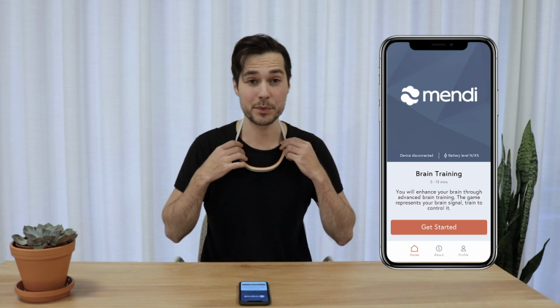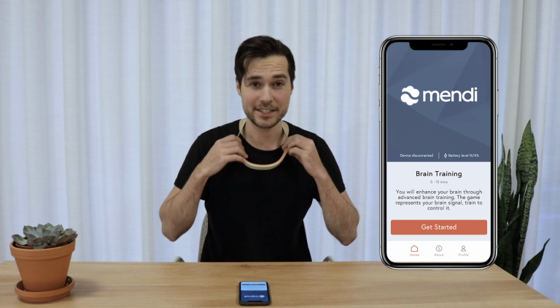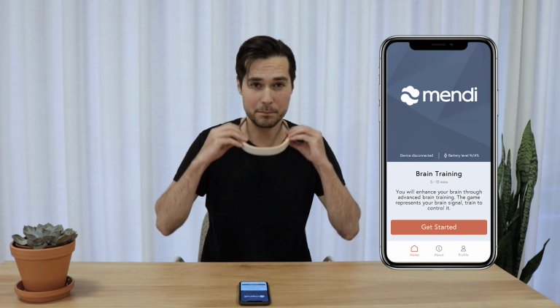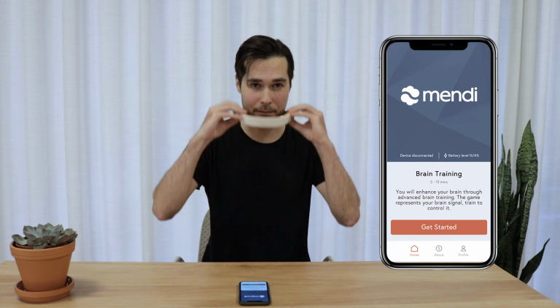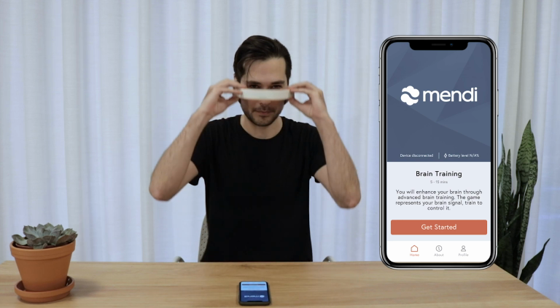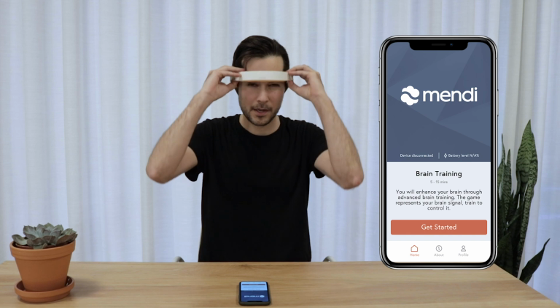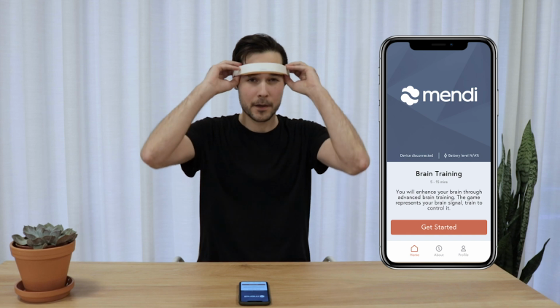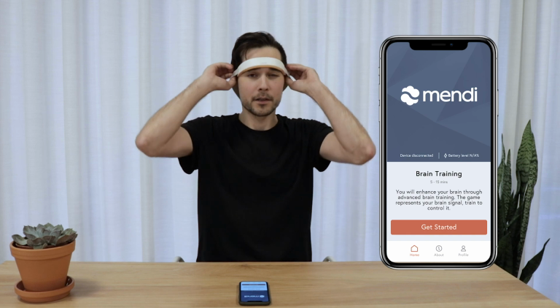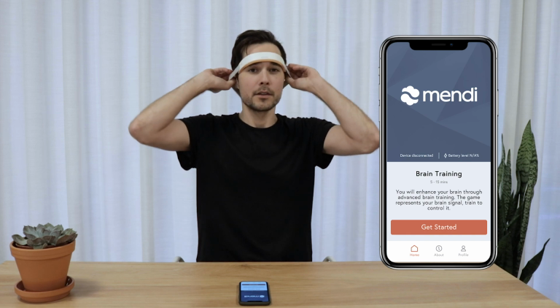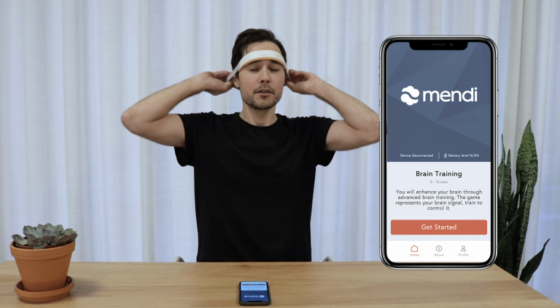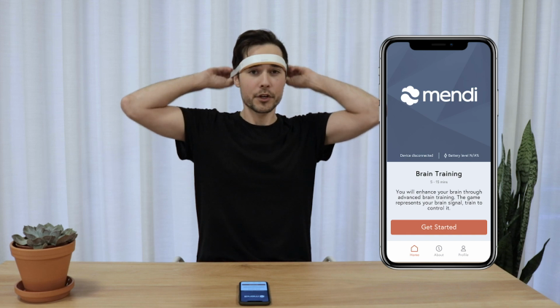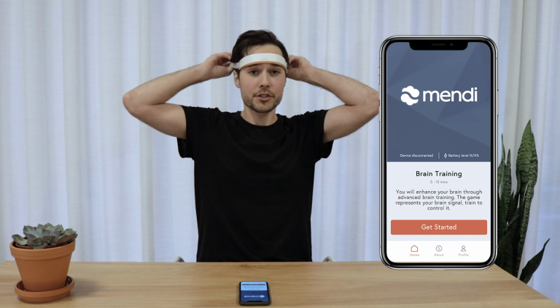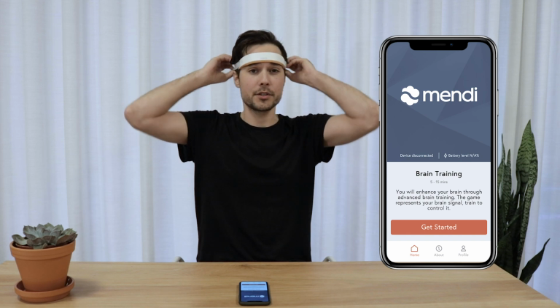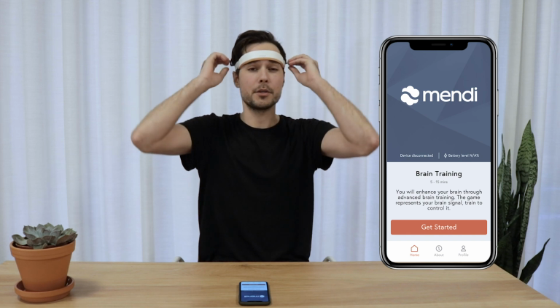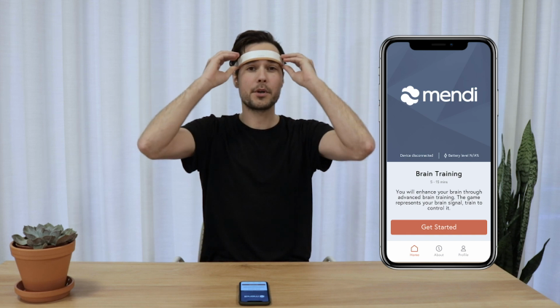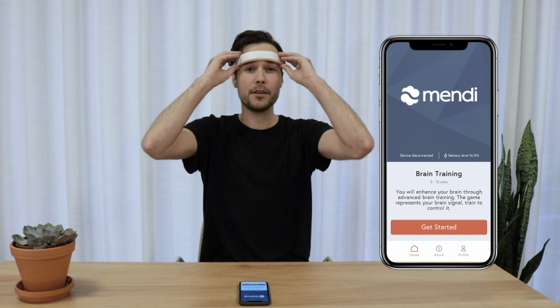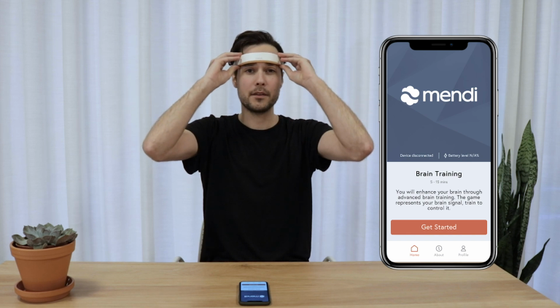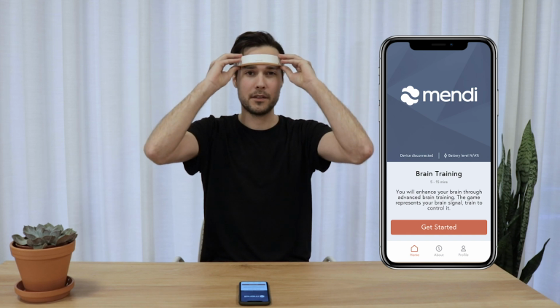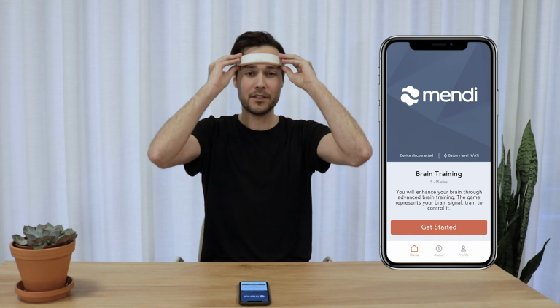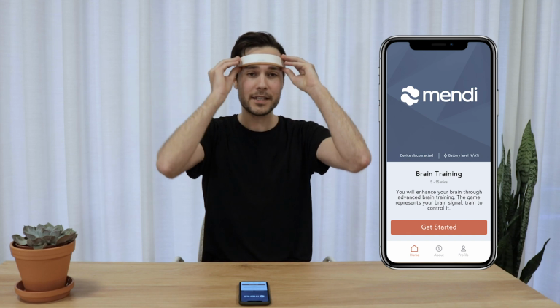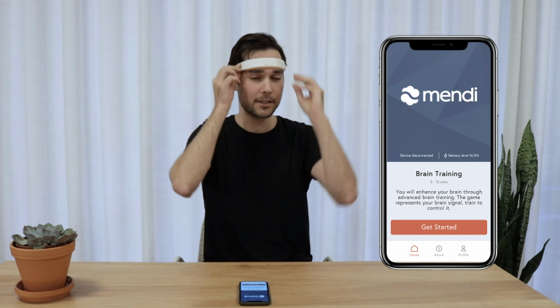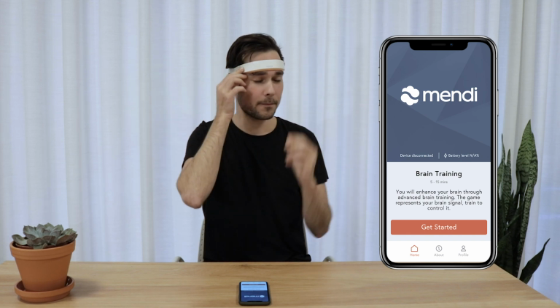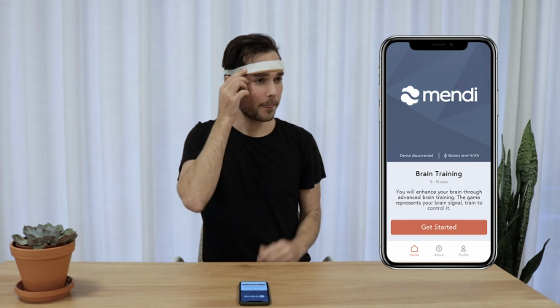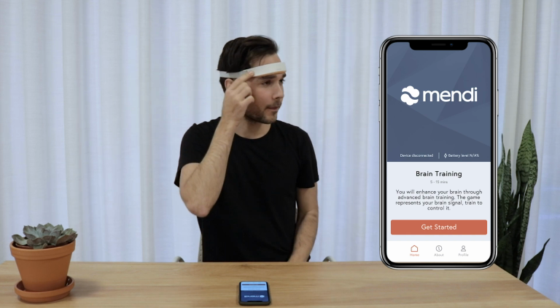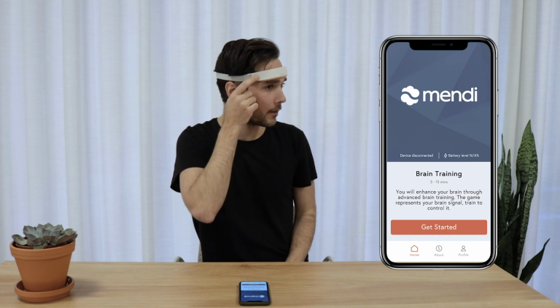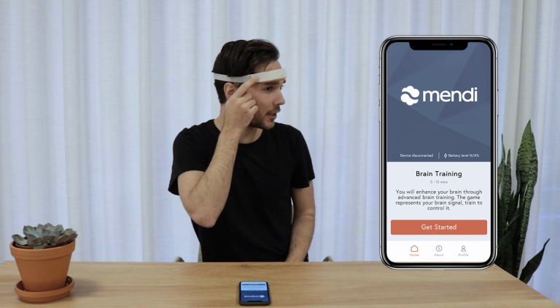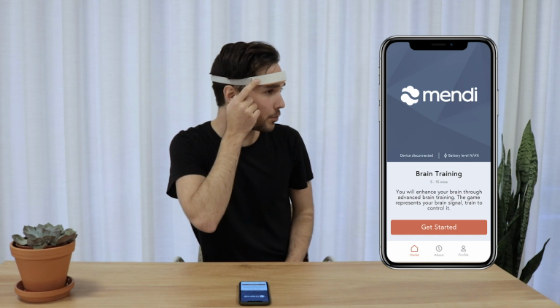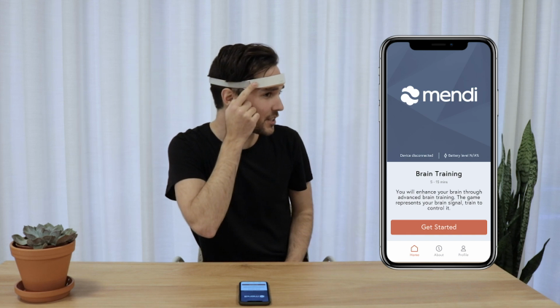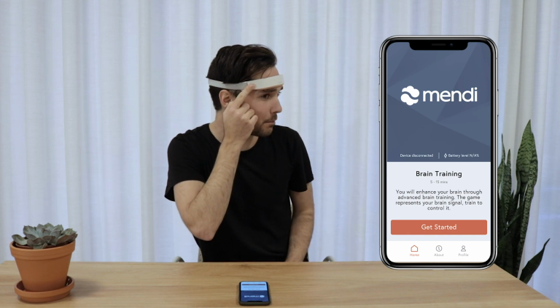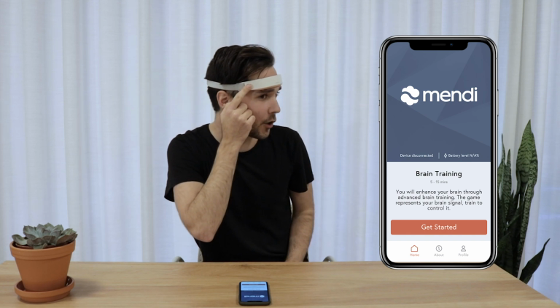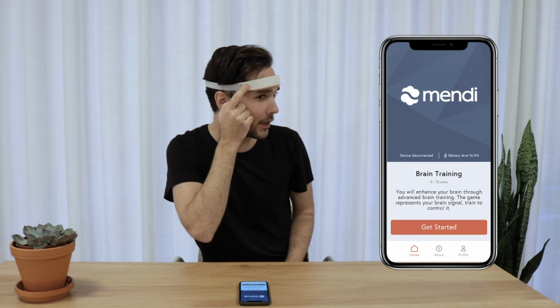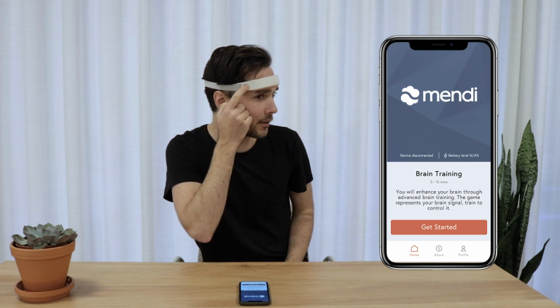It's really simple. First you put on the device, then you press the power button.